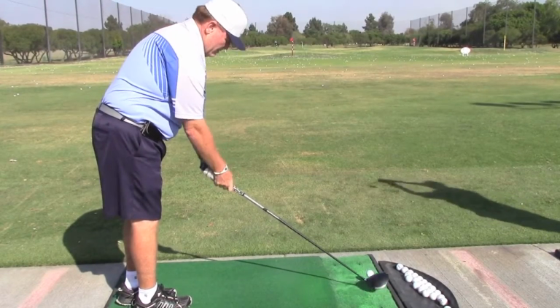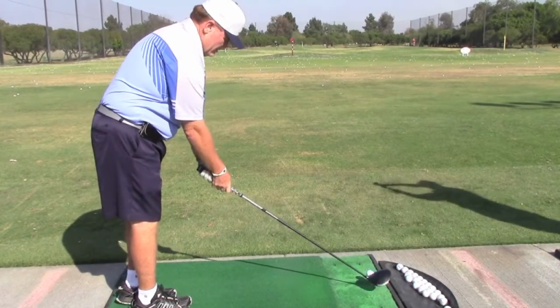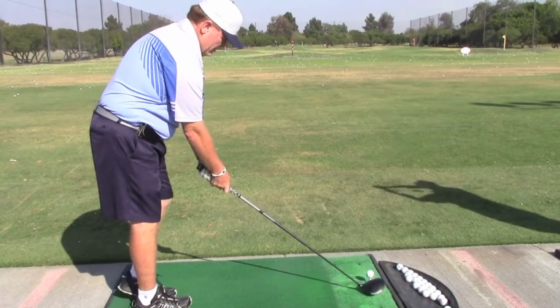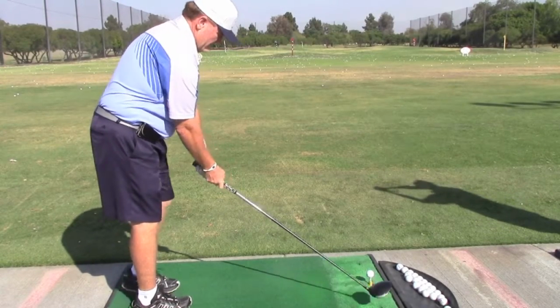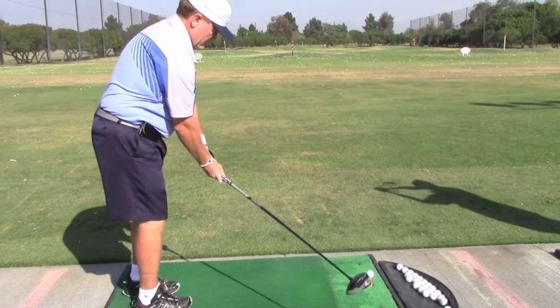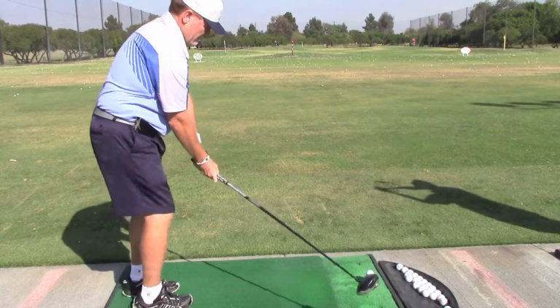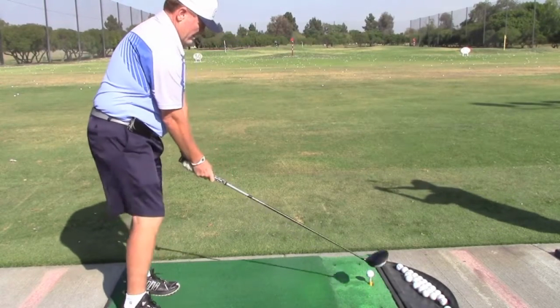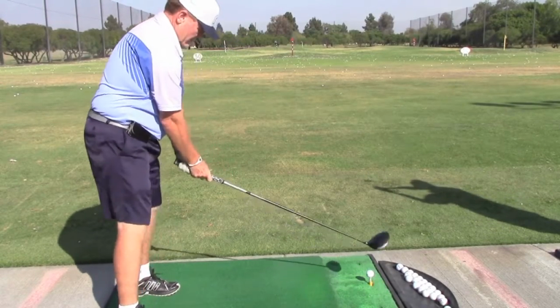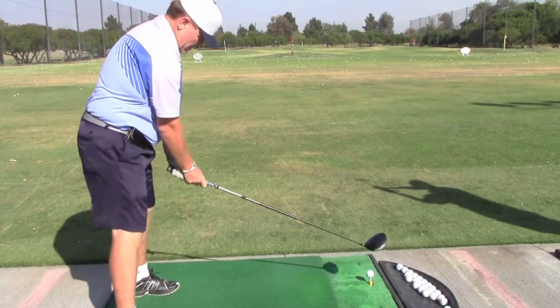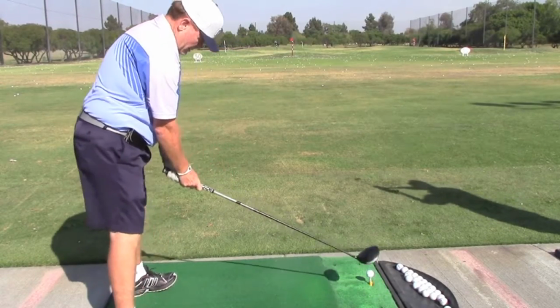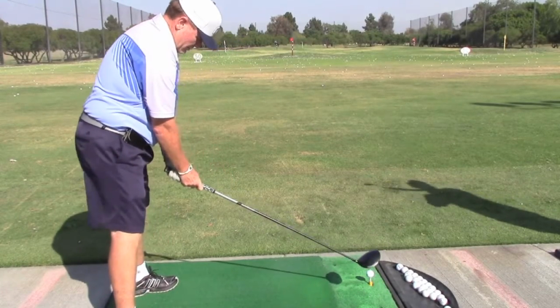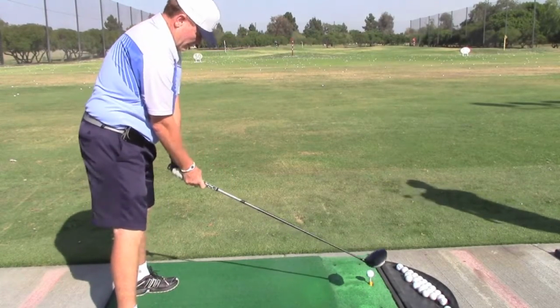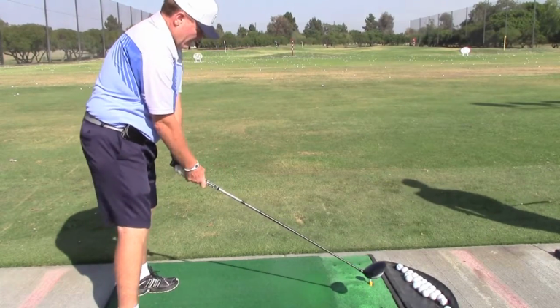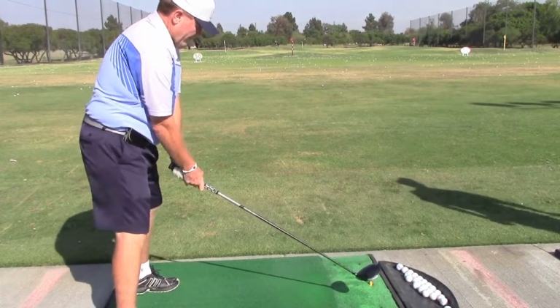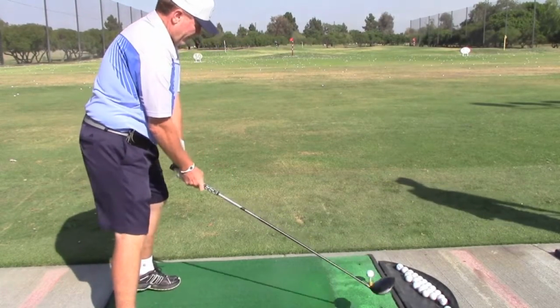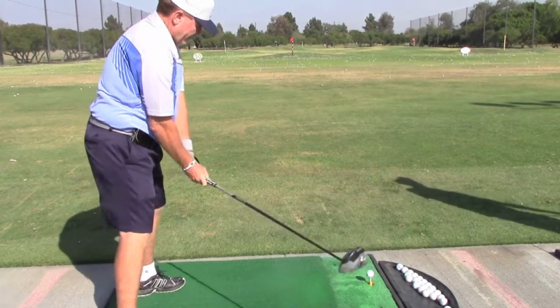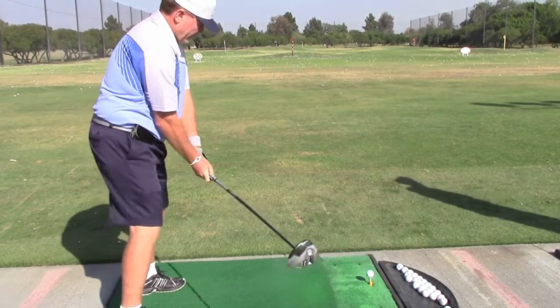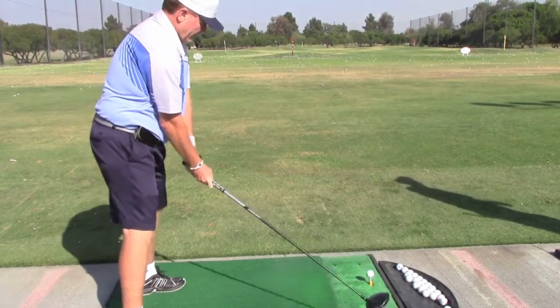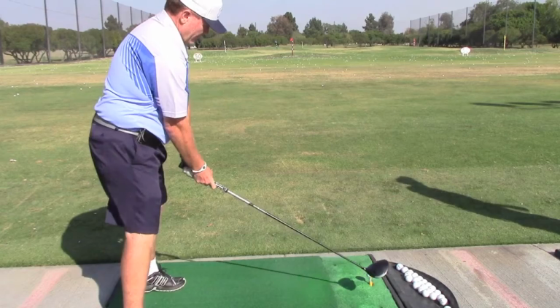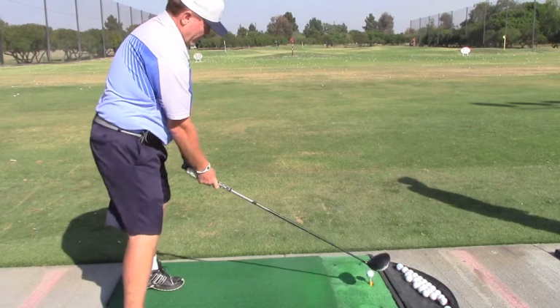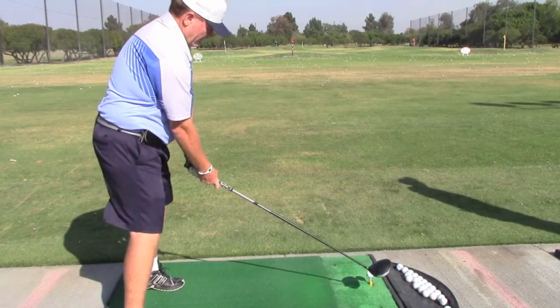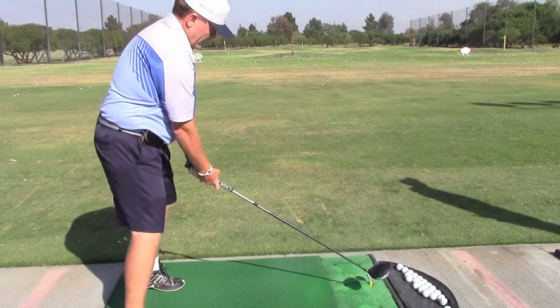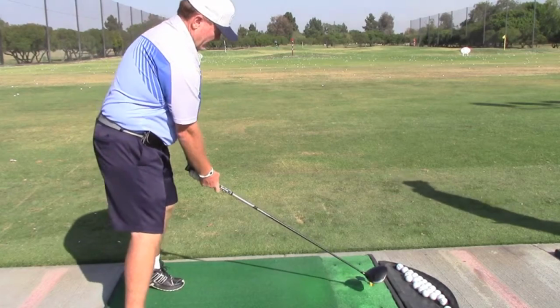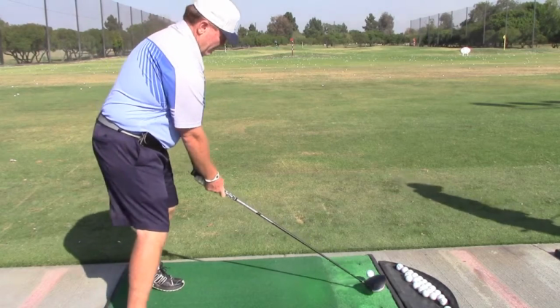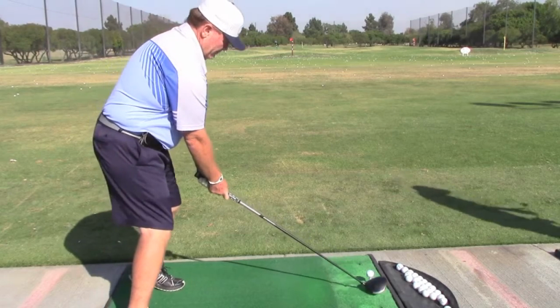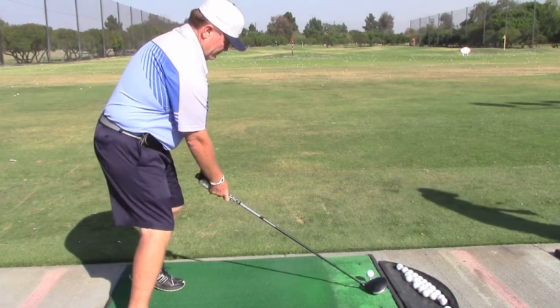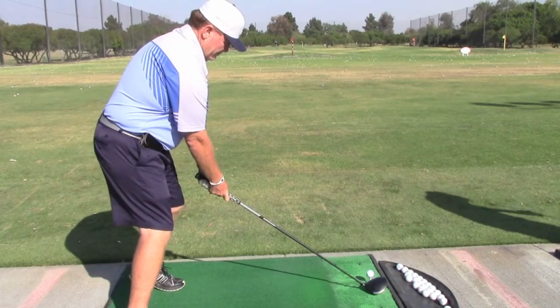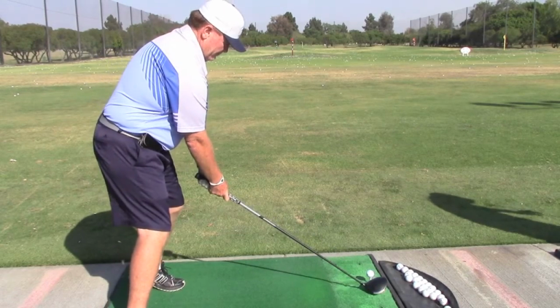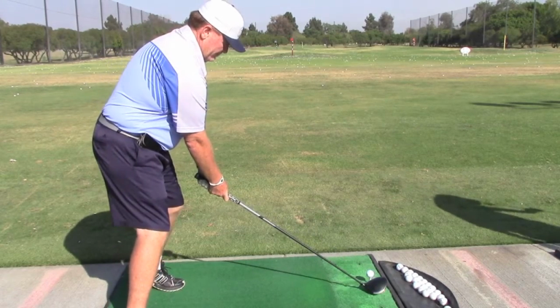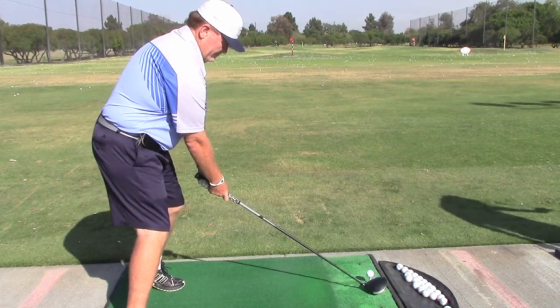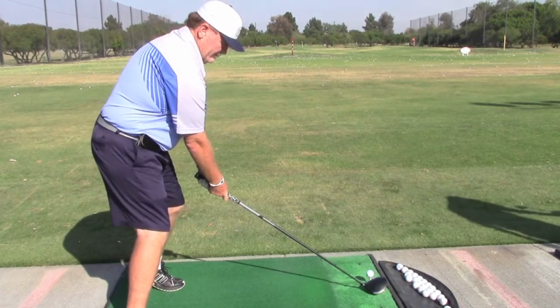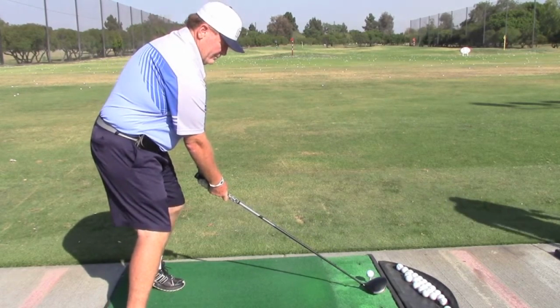Notice that his feet are aligned to the left of the target. The target is the red stick.